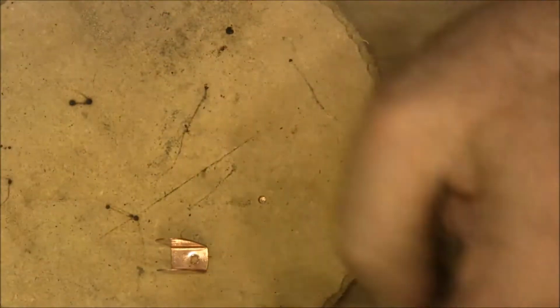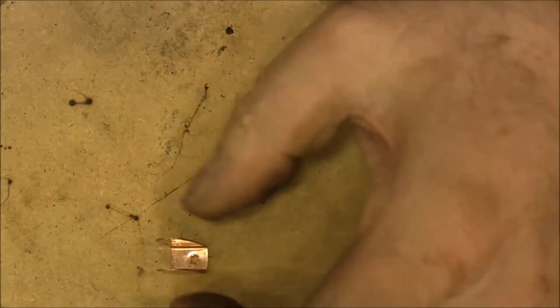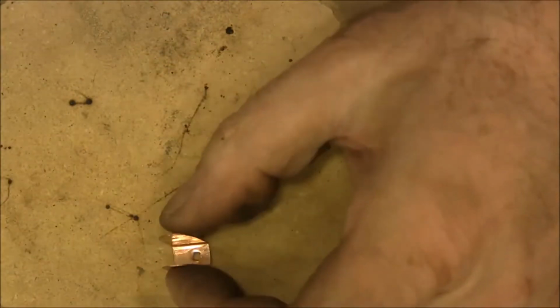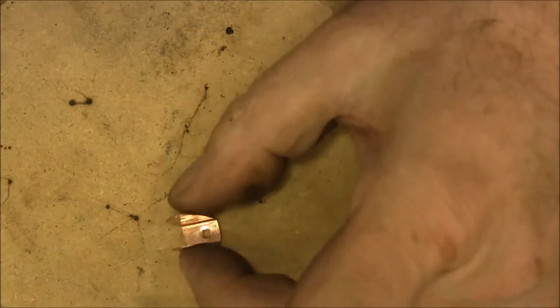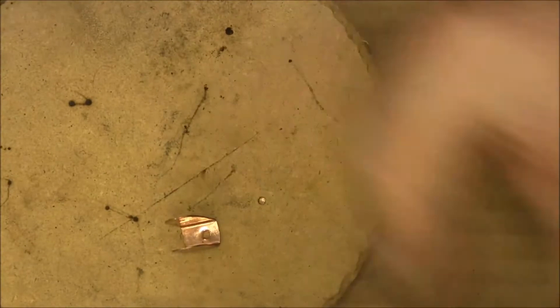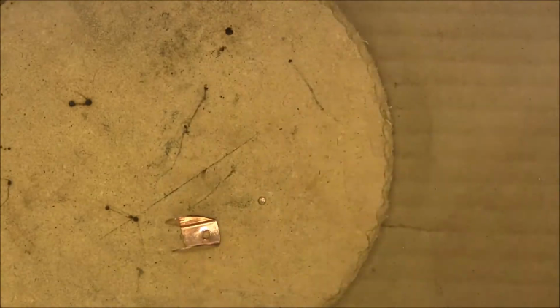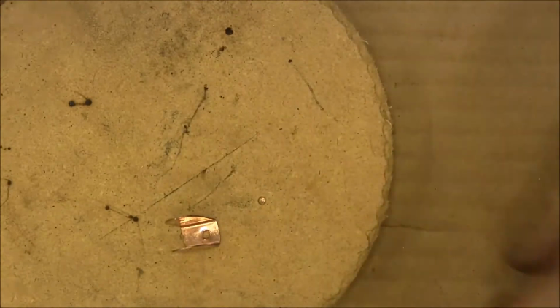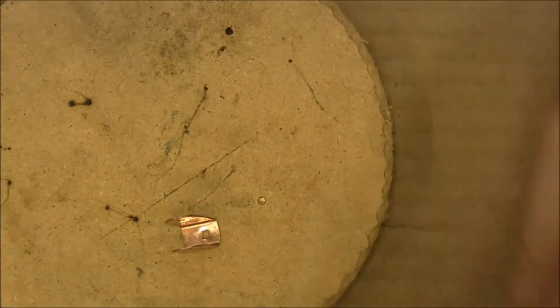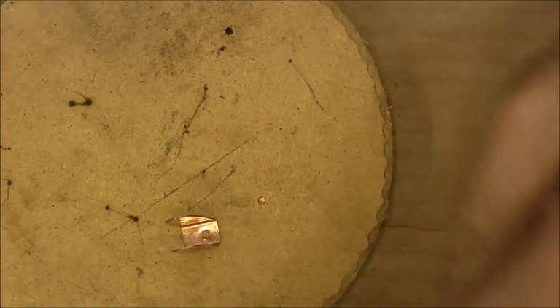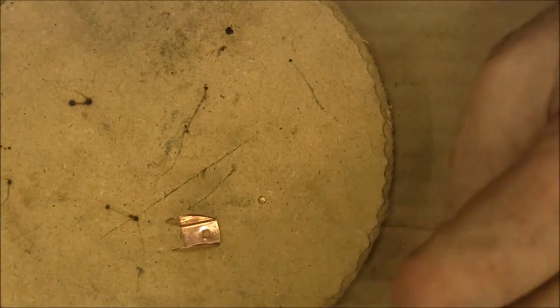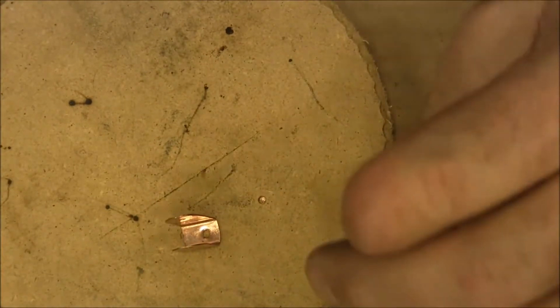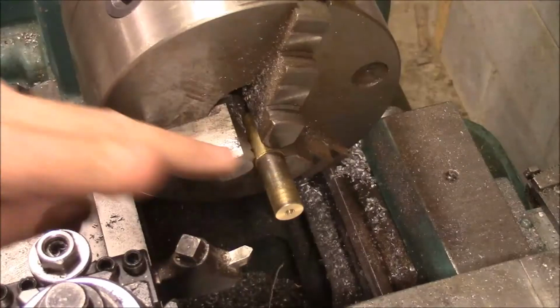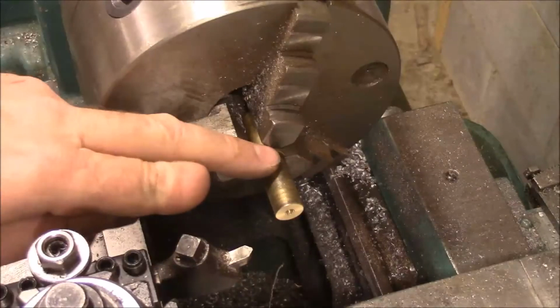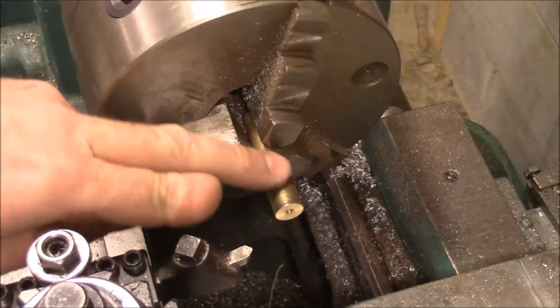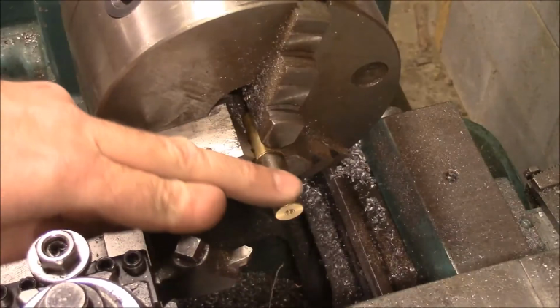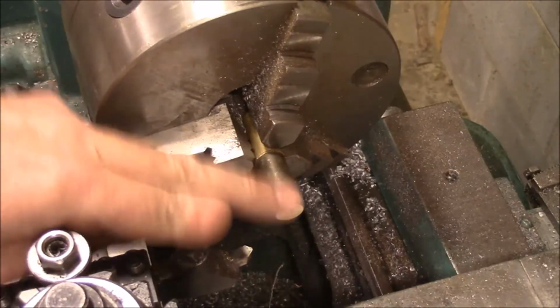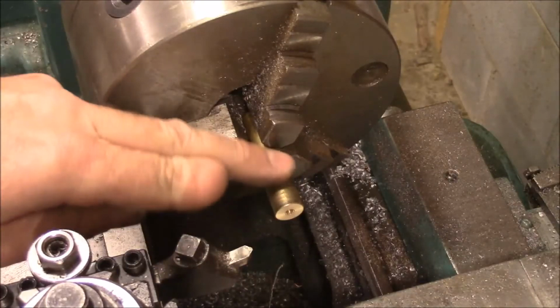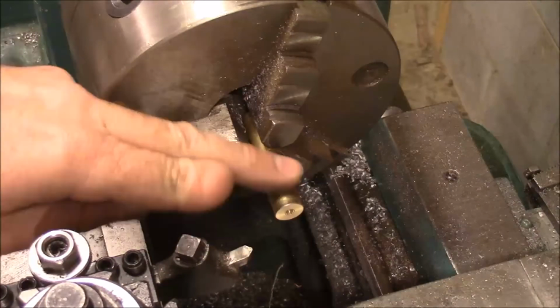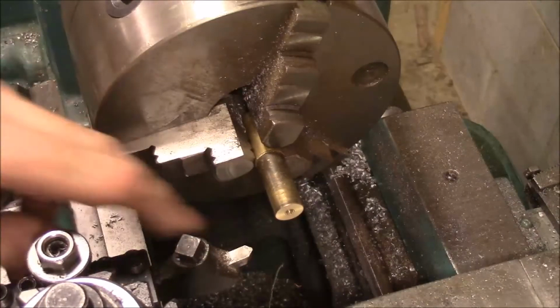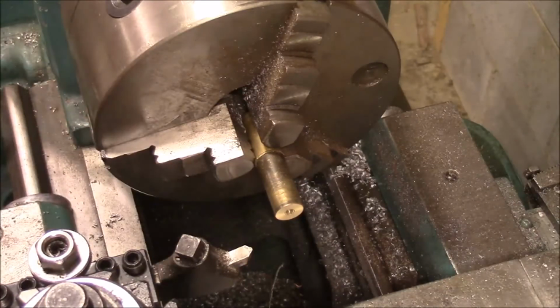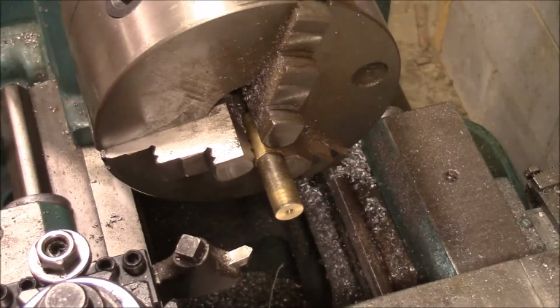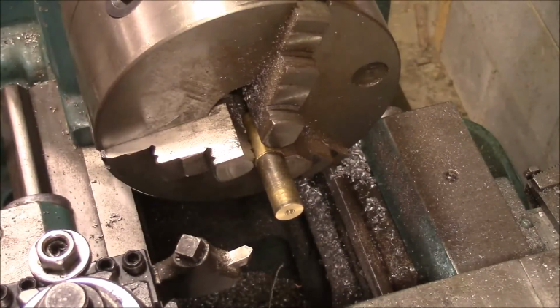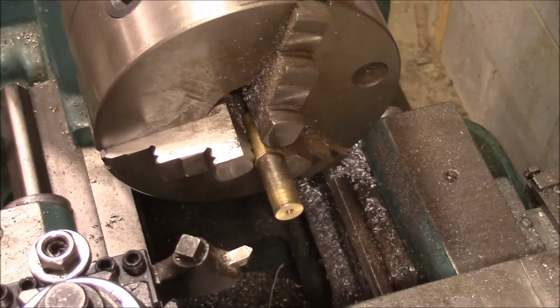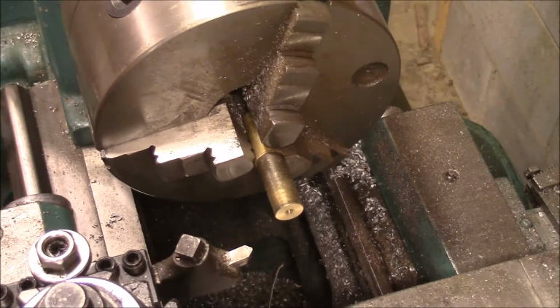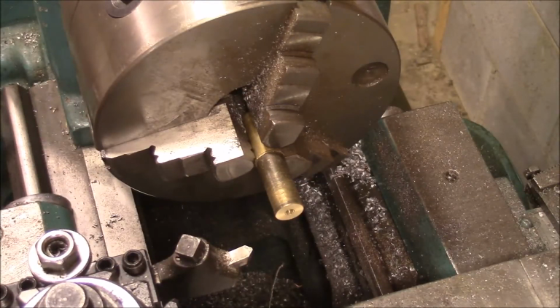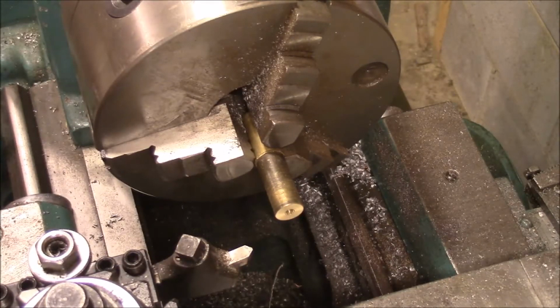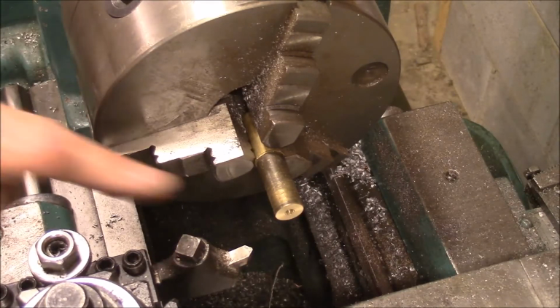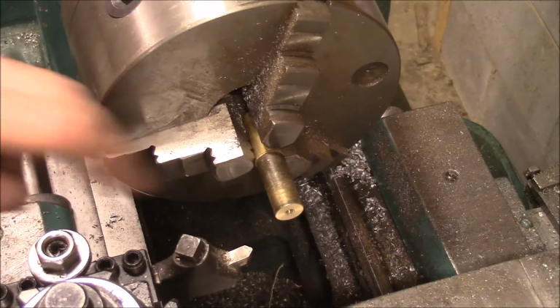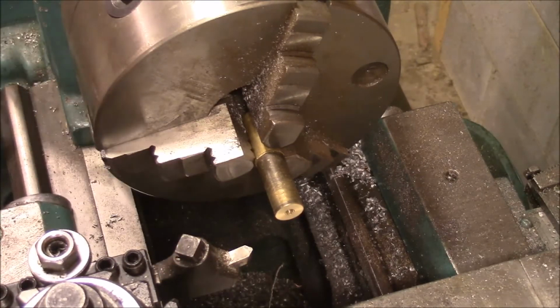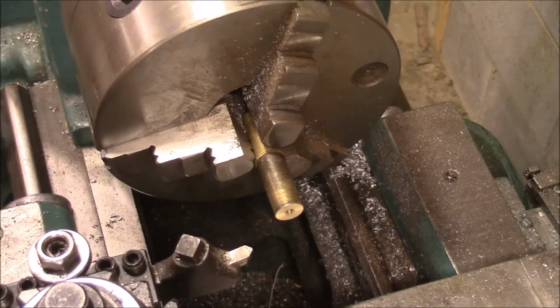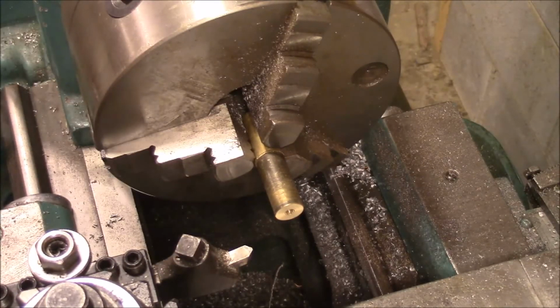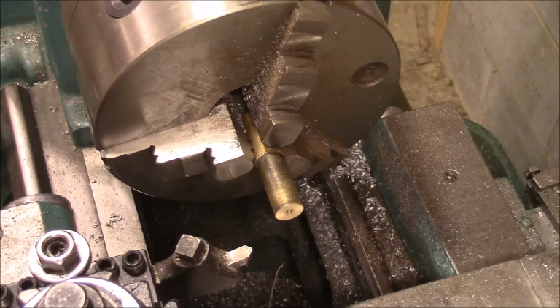That's got our base made. I've got a little piece of brass rod in here, and I'm going to get it cleaned up and make the pulley.